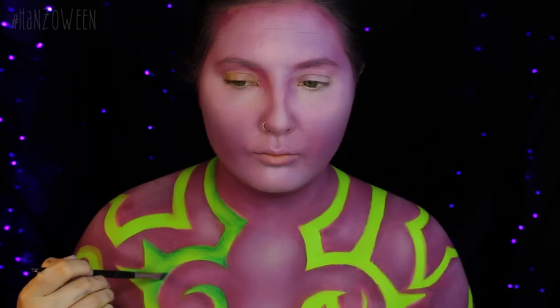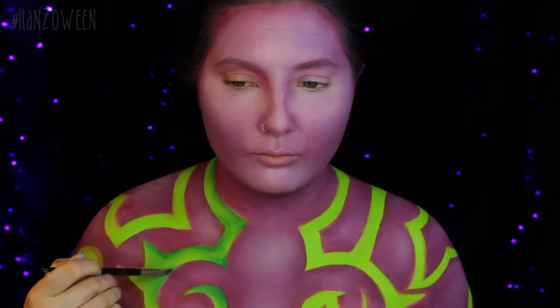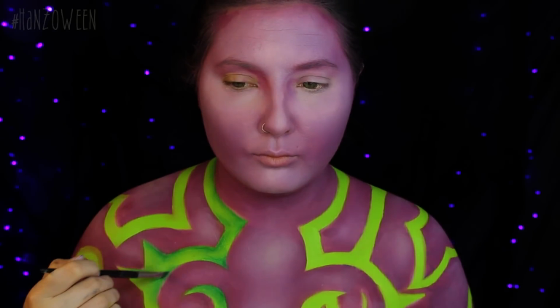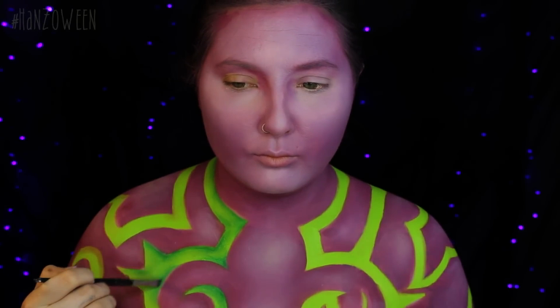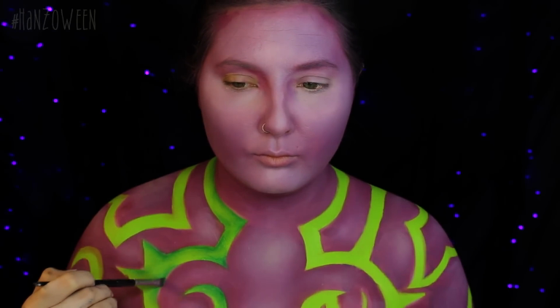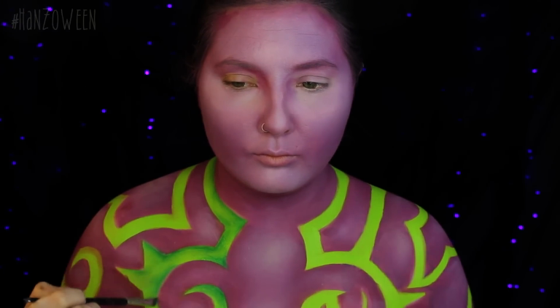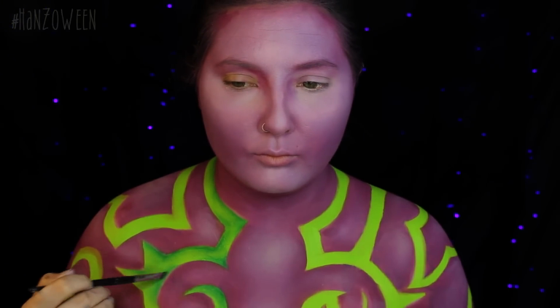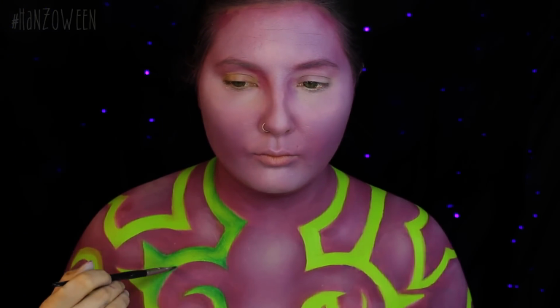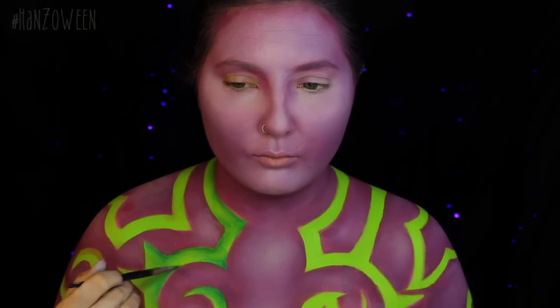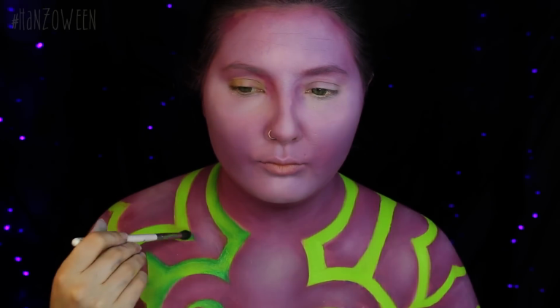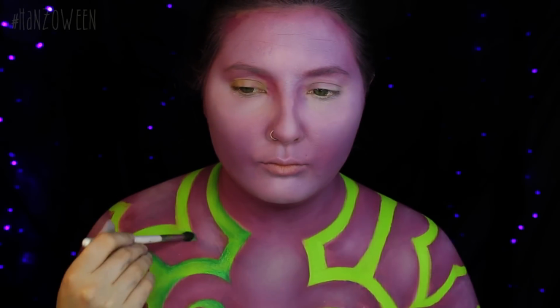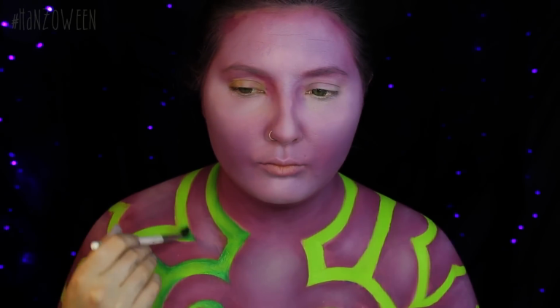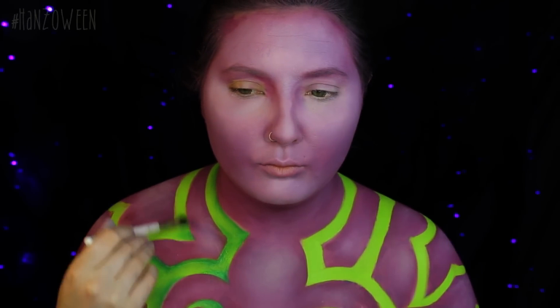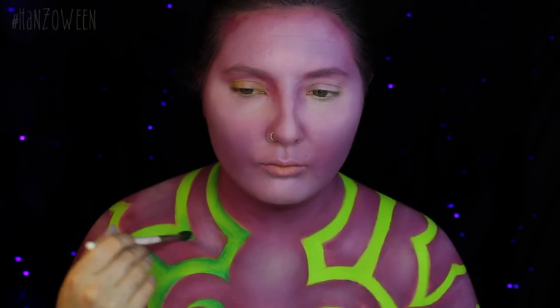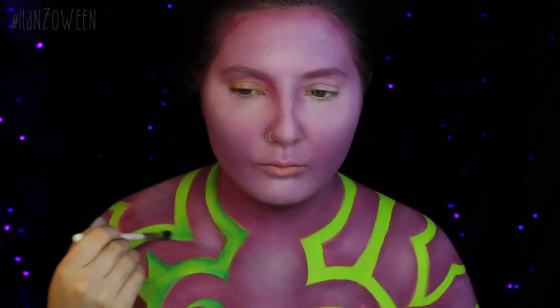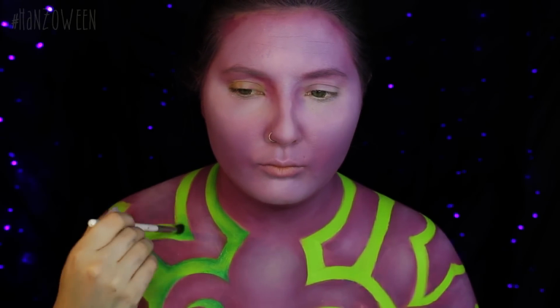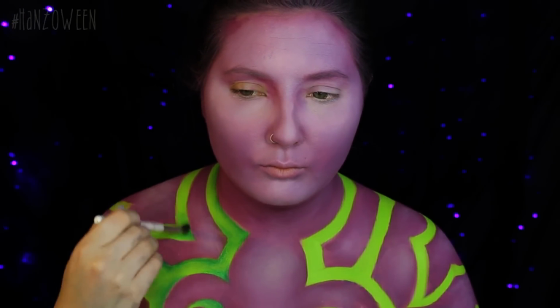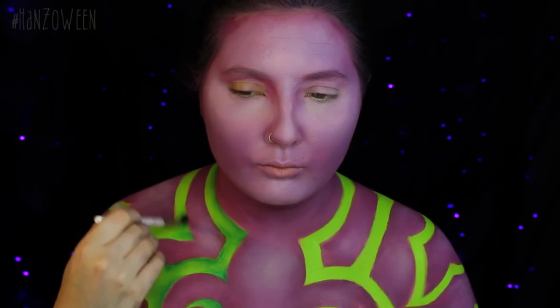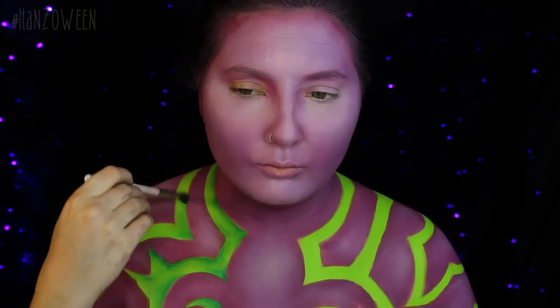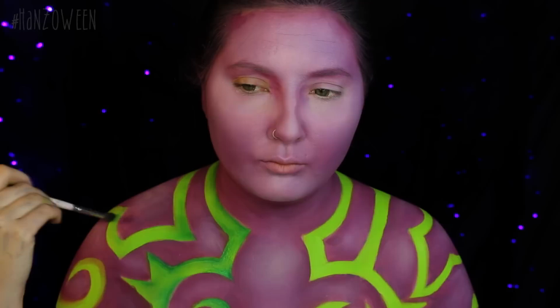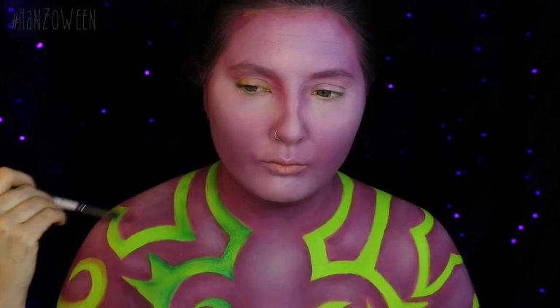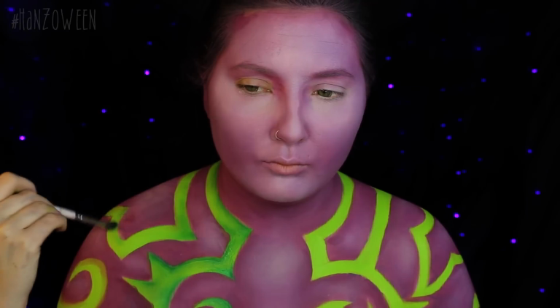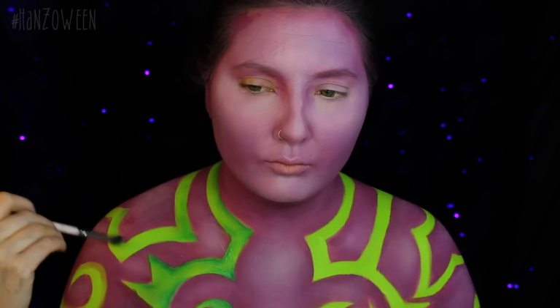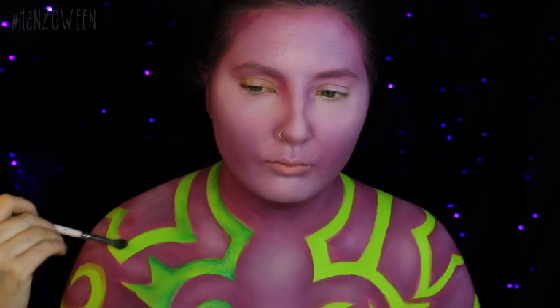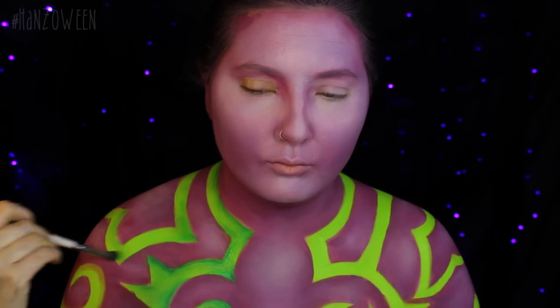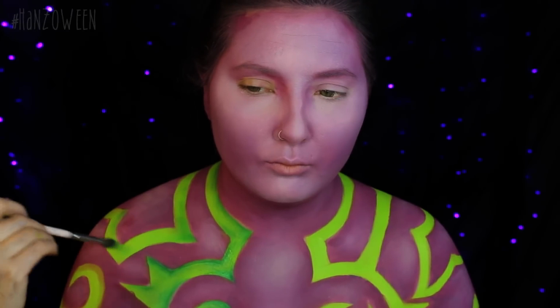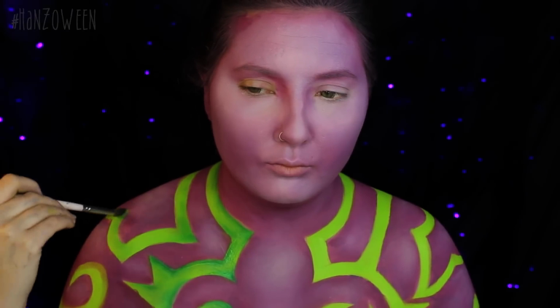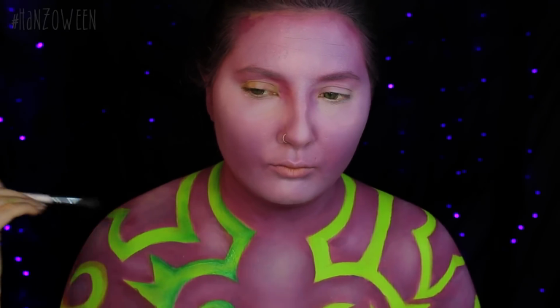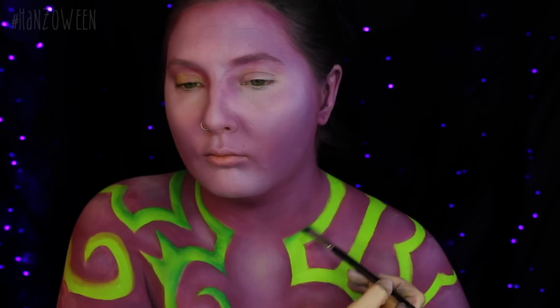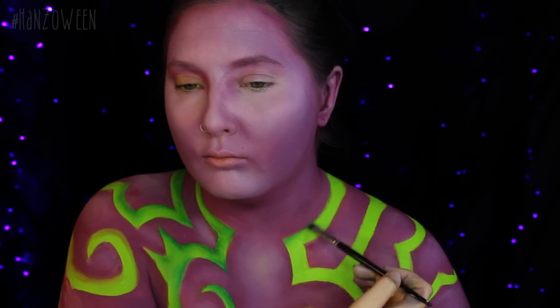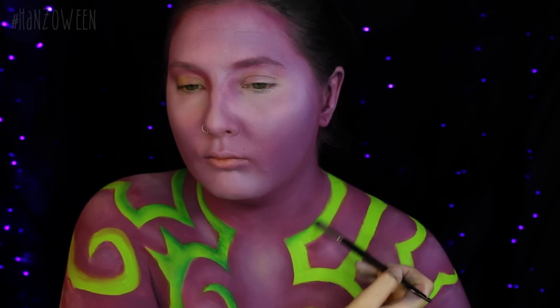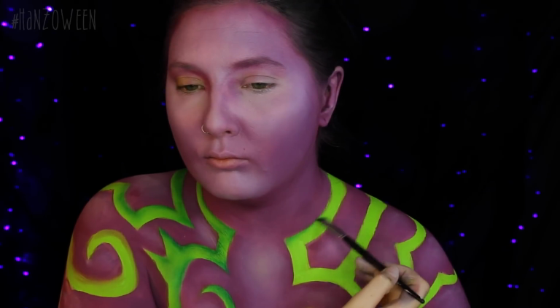He got that fell flame! Use the angle brush to go right up against the purple and the fluffy brush to blend it out.